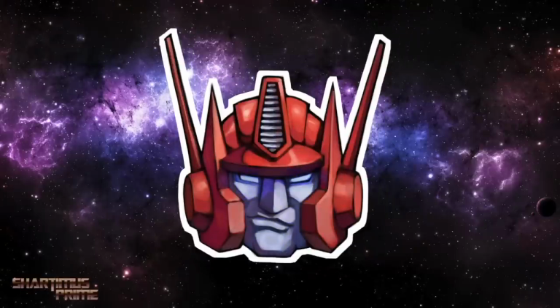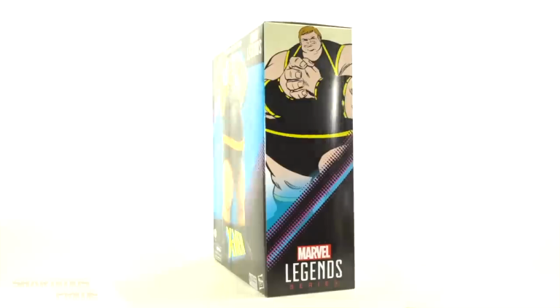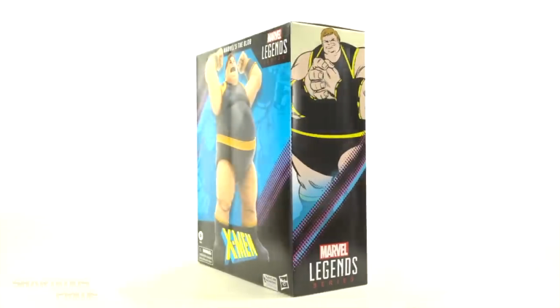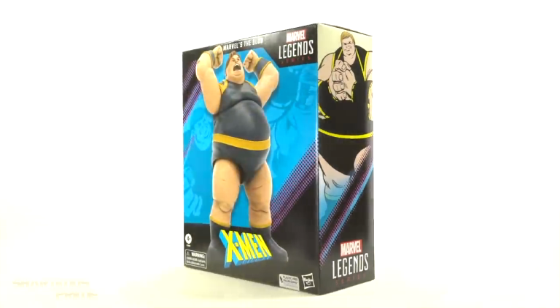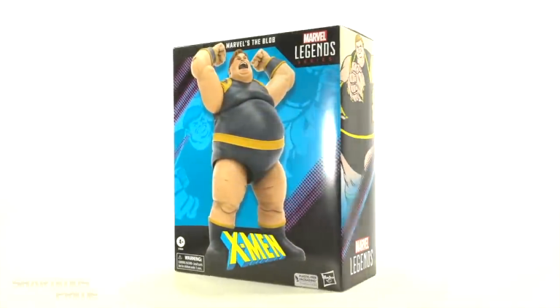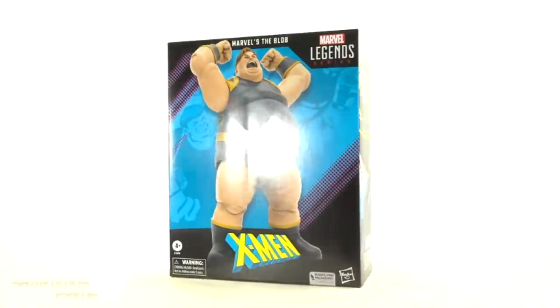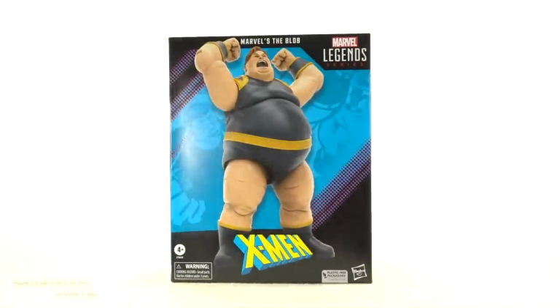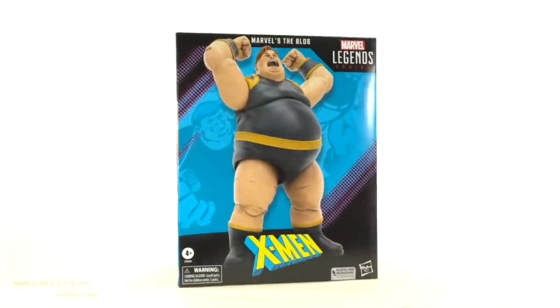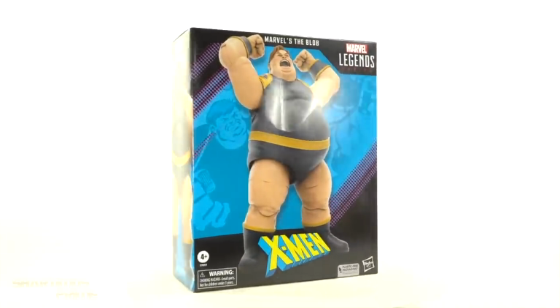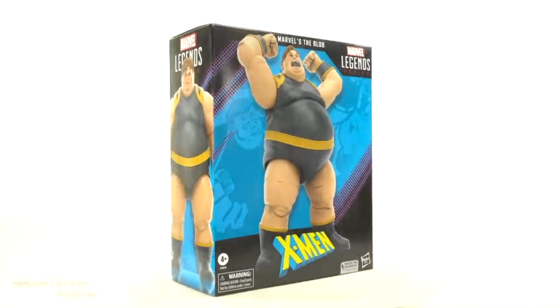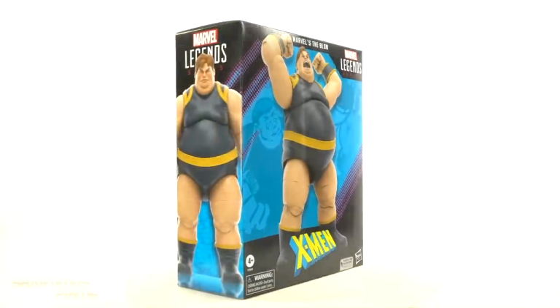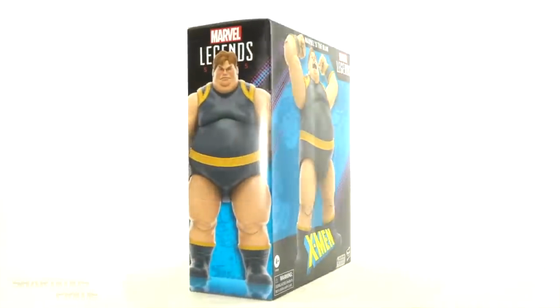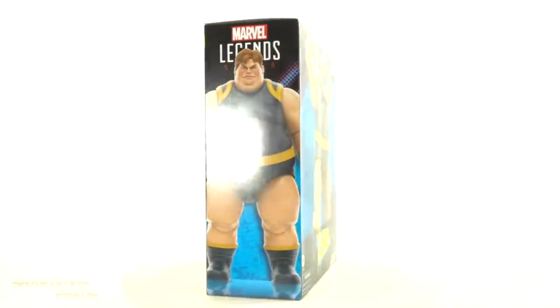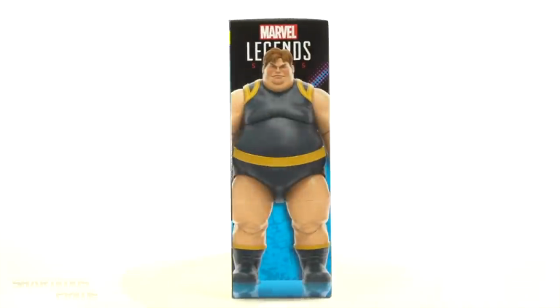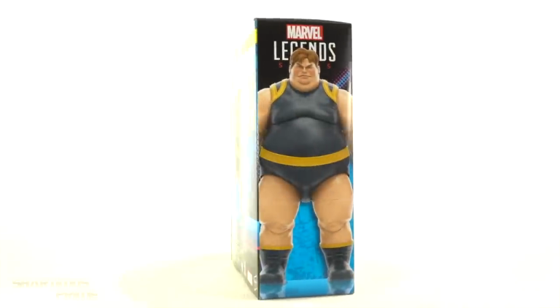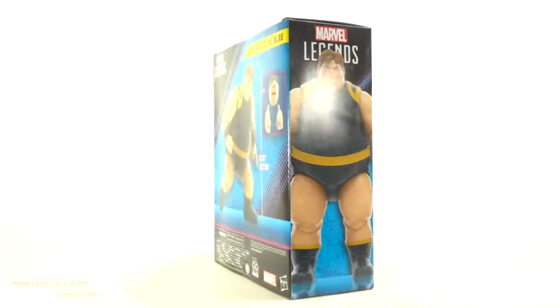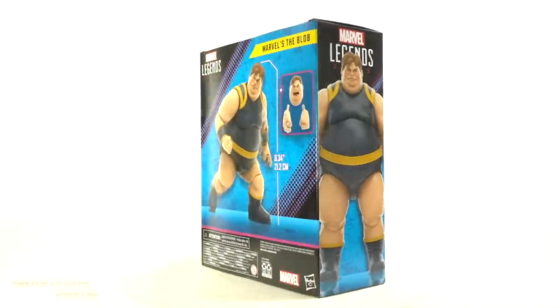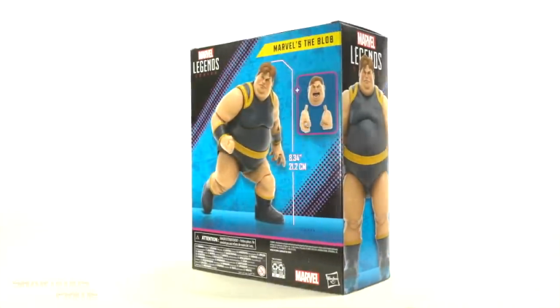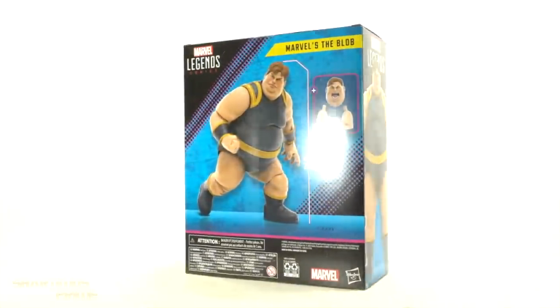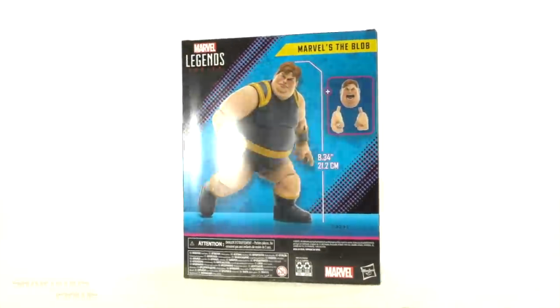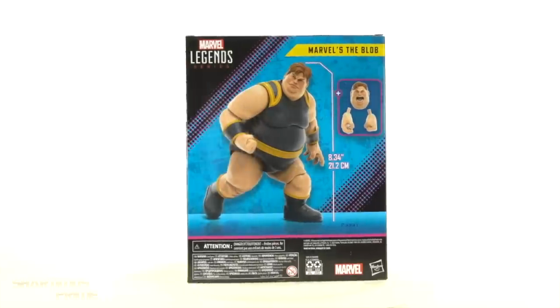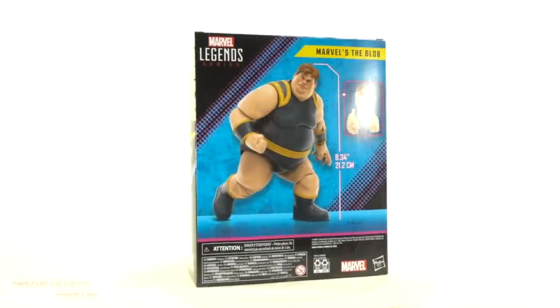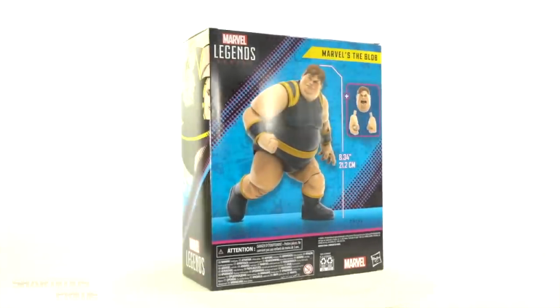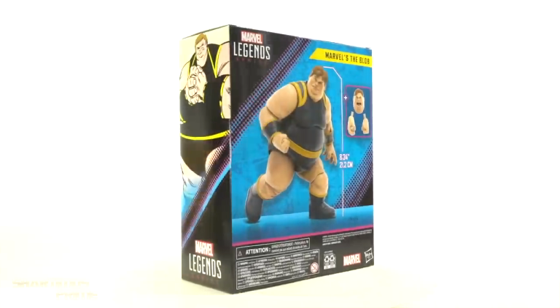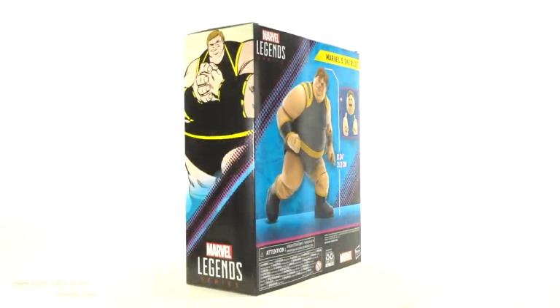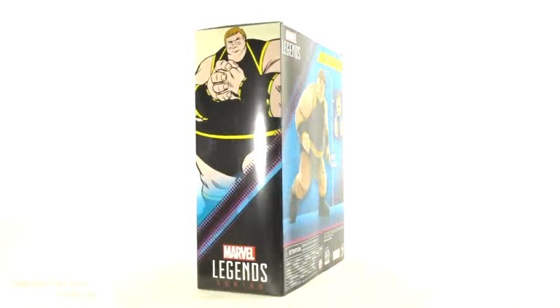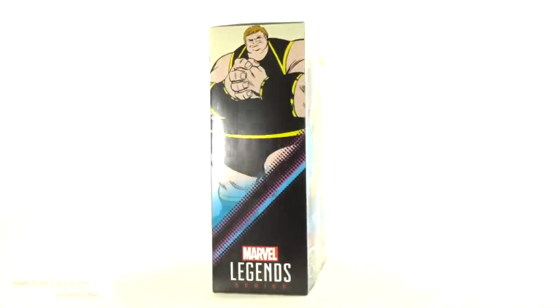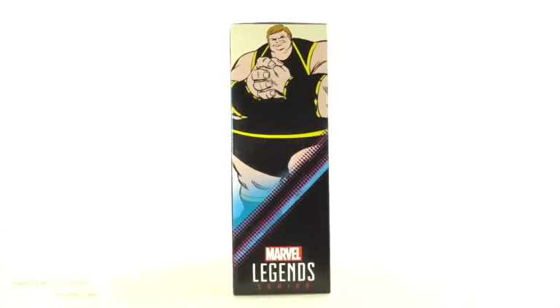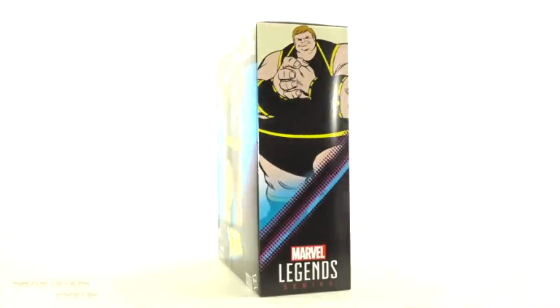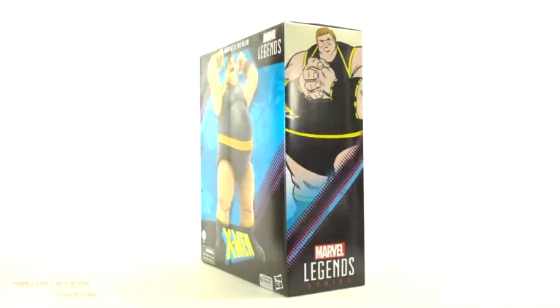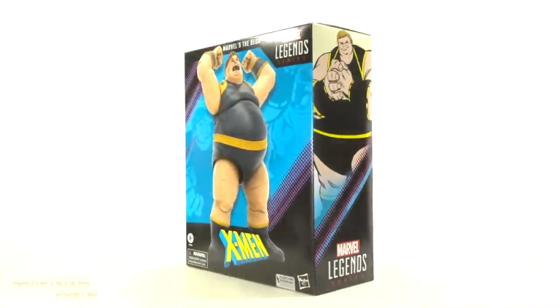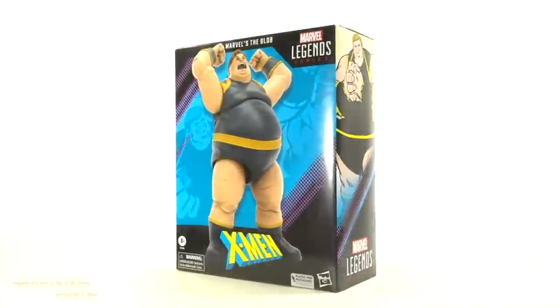Hey, what's up you guys, Shard and Ms. Prime here doing another Marvel Legends action figure review on the 60 Years of X-Men the Deluxe Blob.